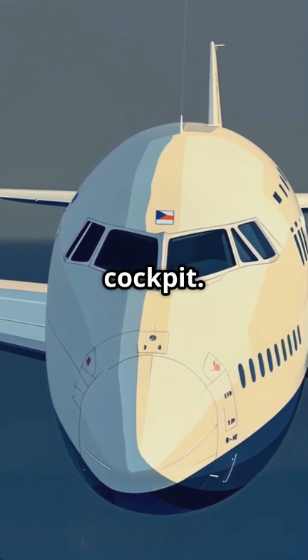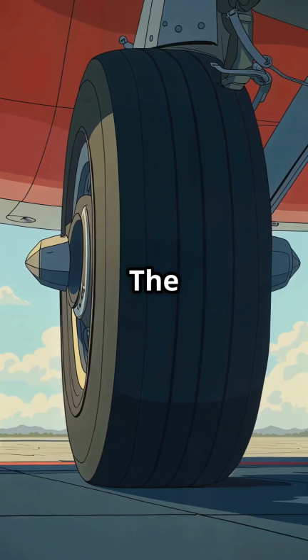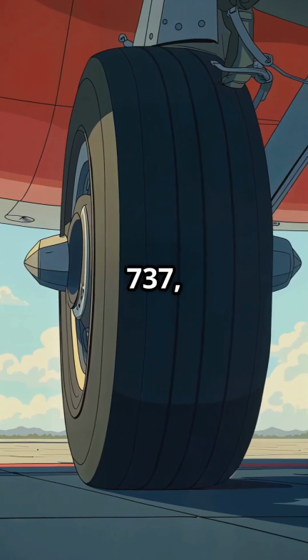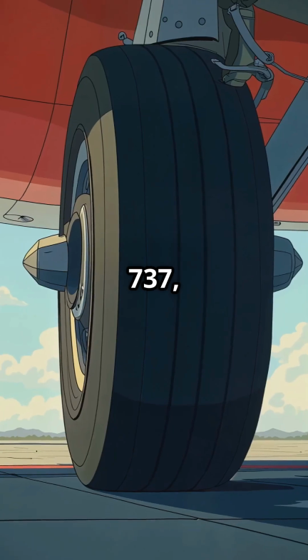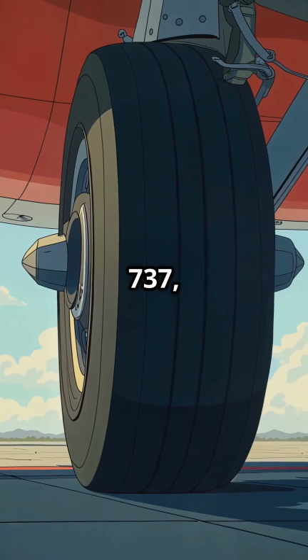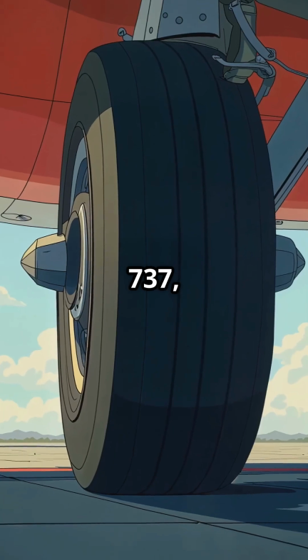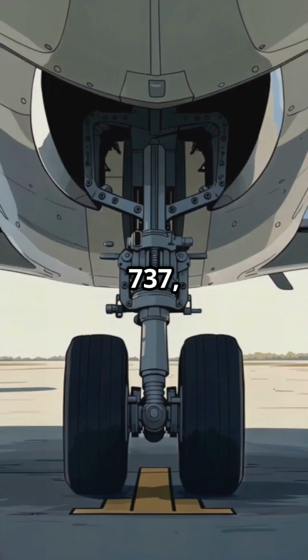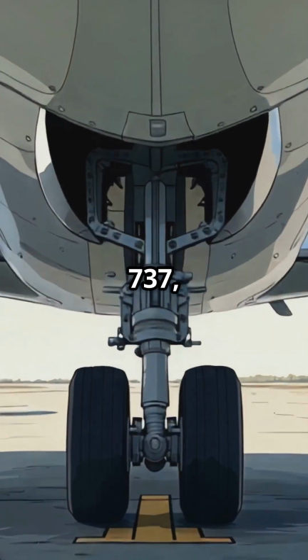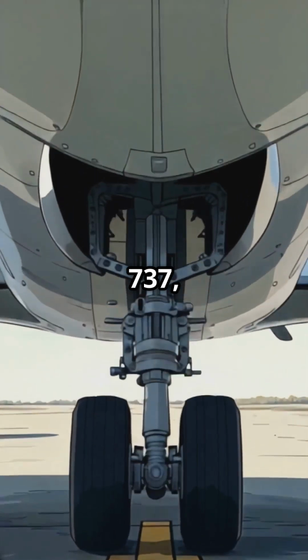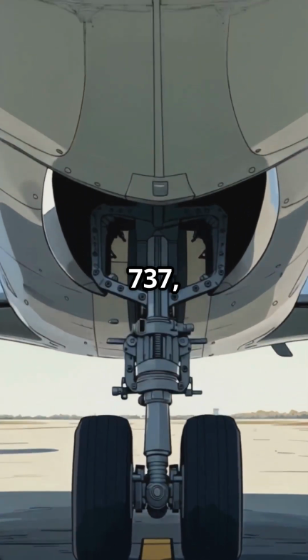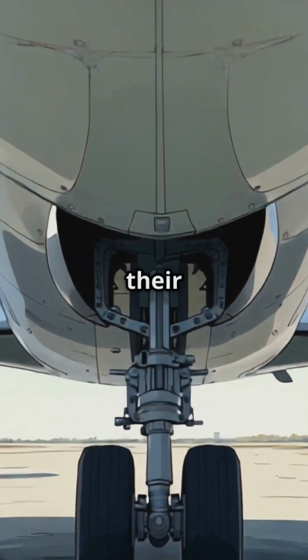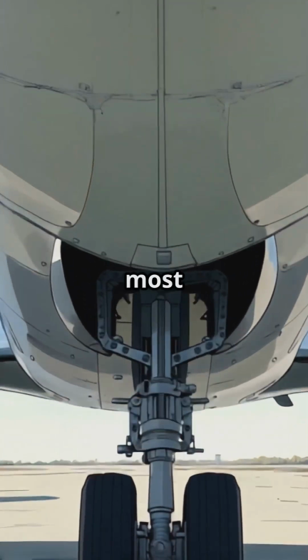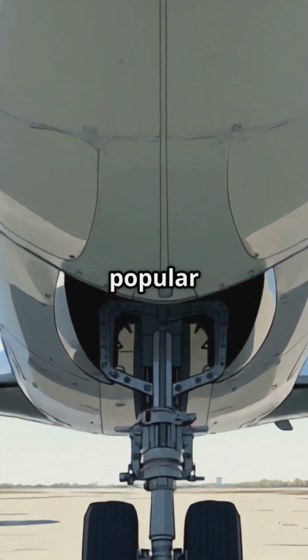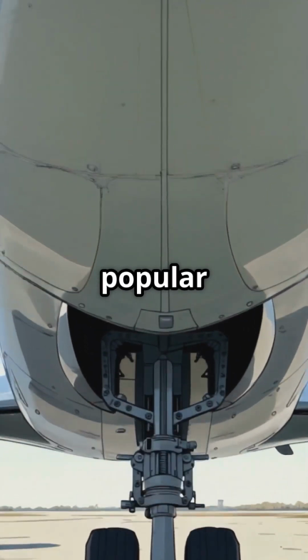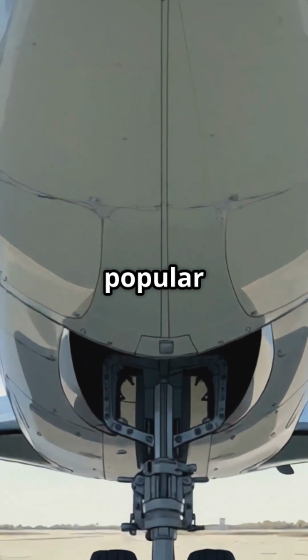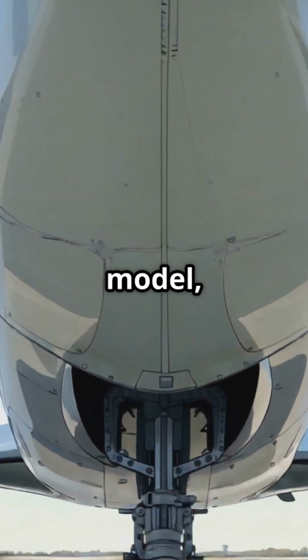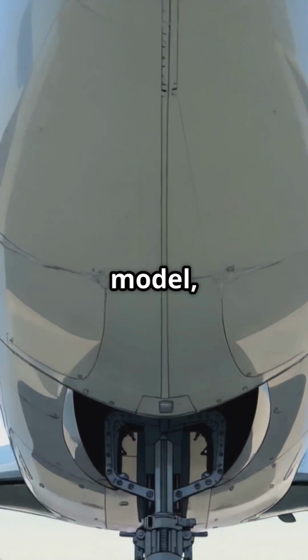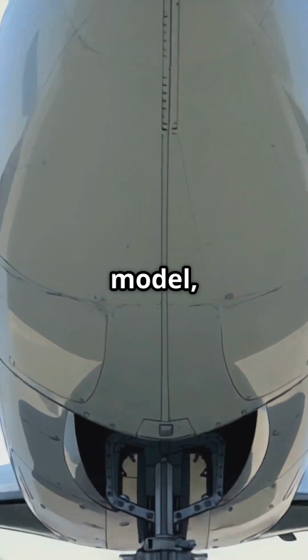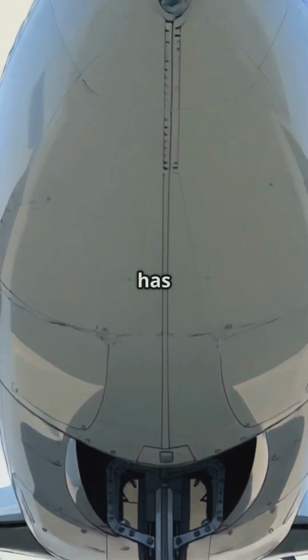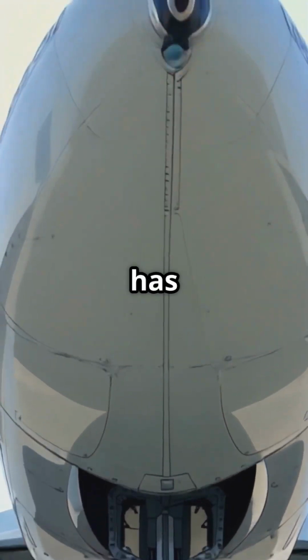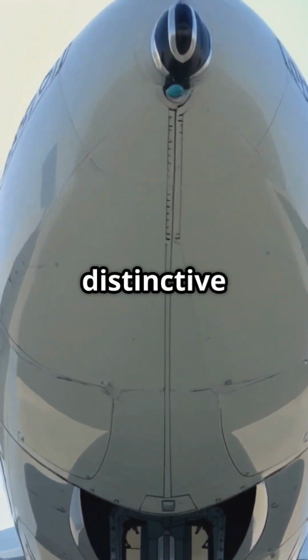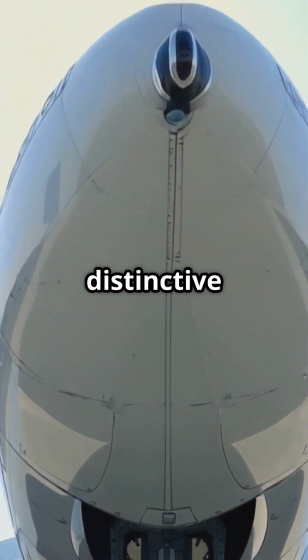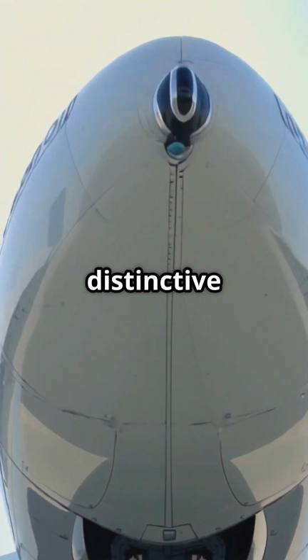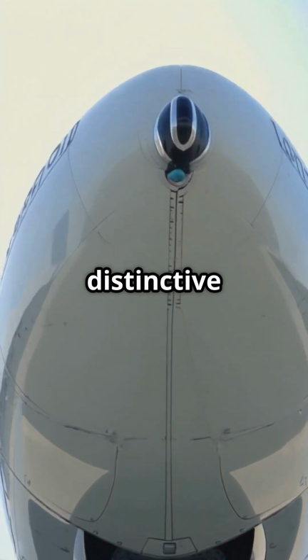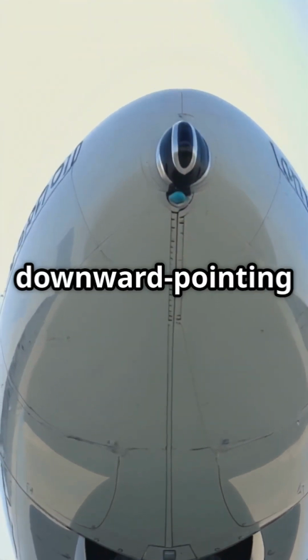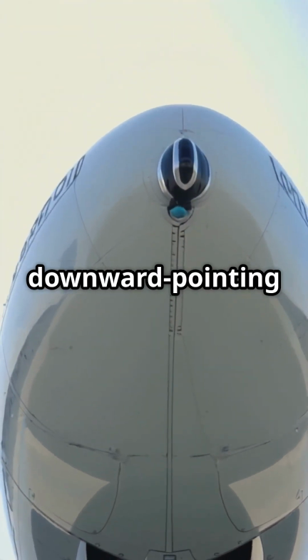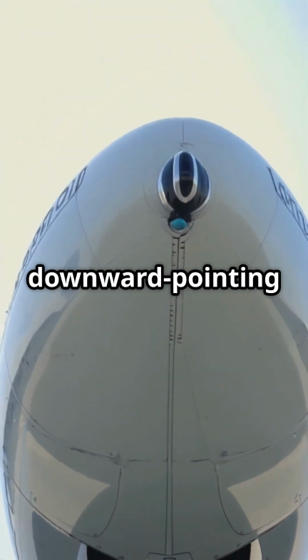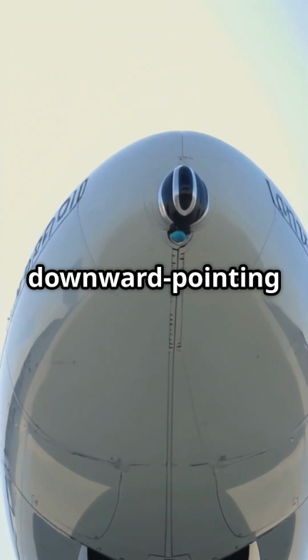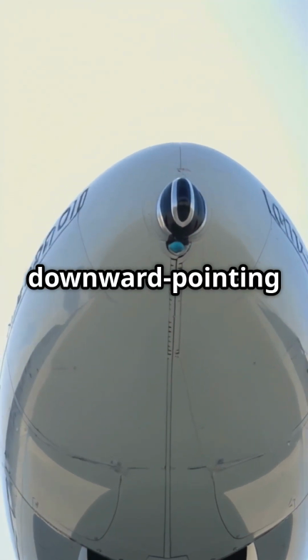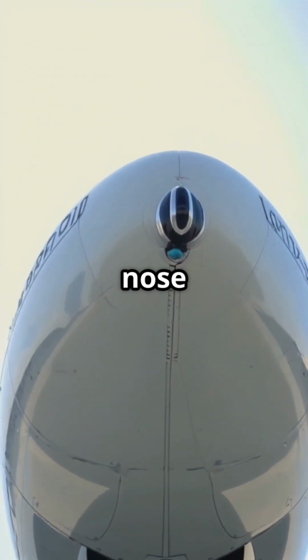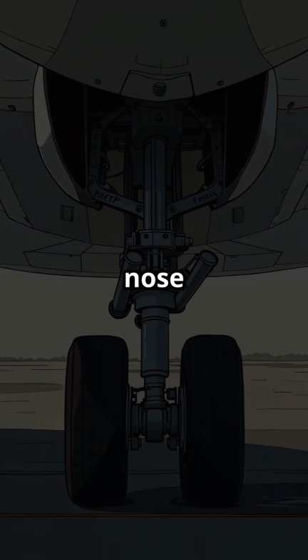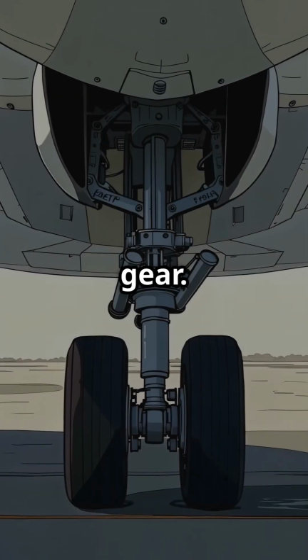The 737, their most popular model, has a distinctive downward-pointing nose gear.